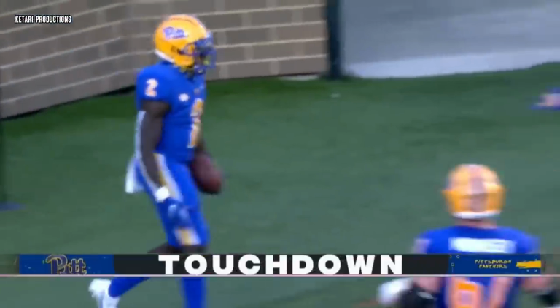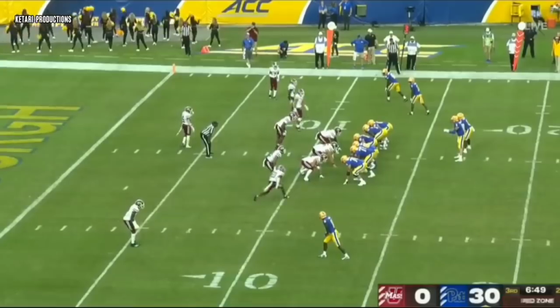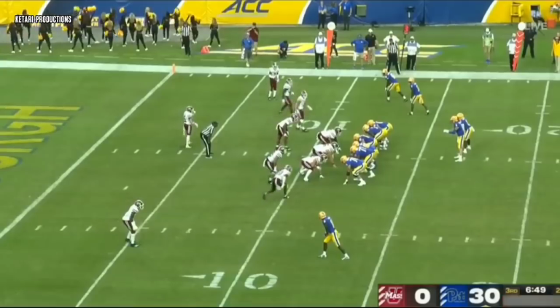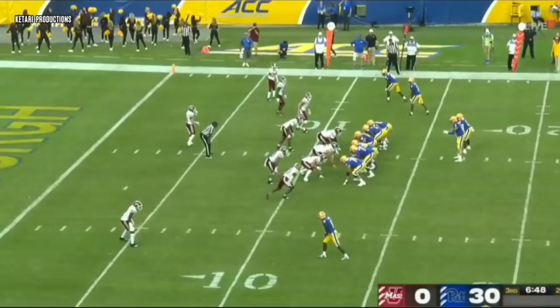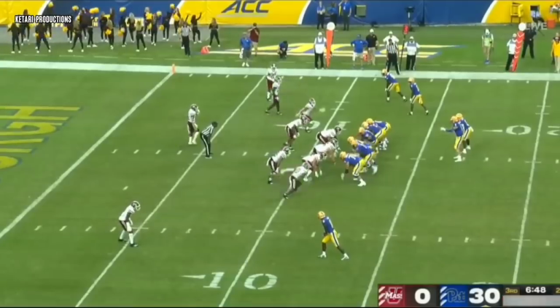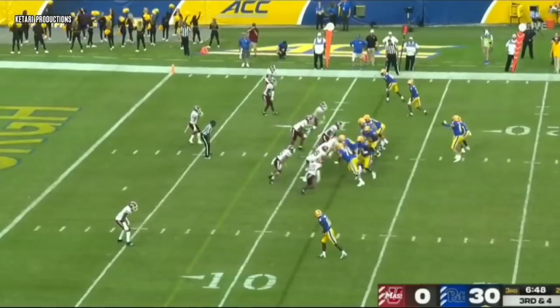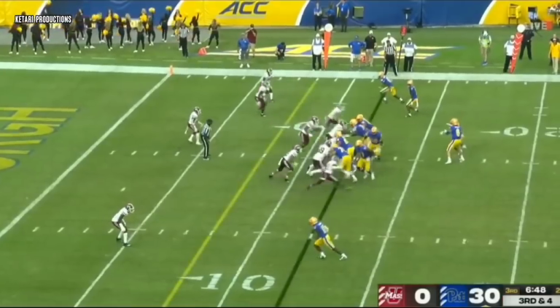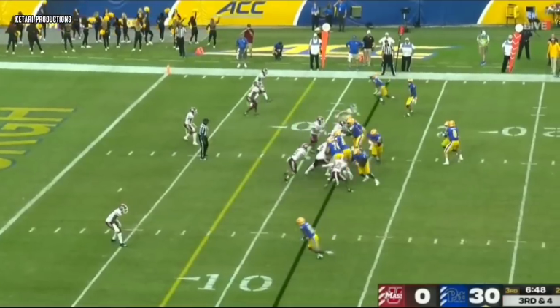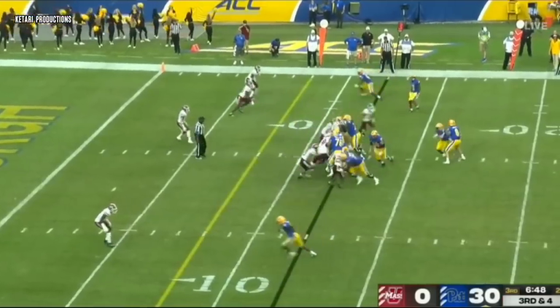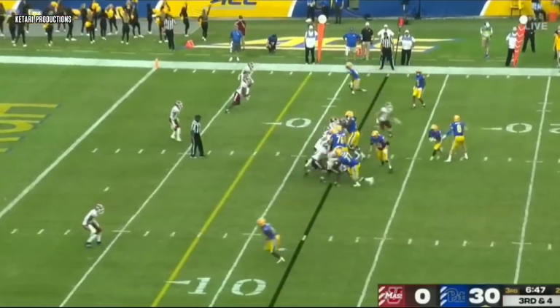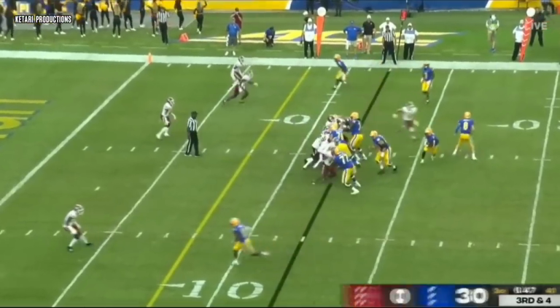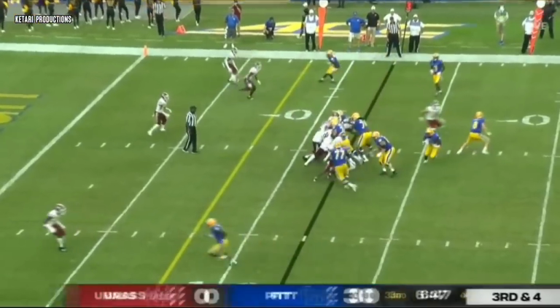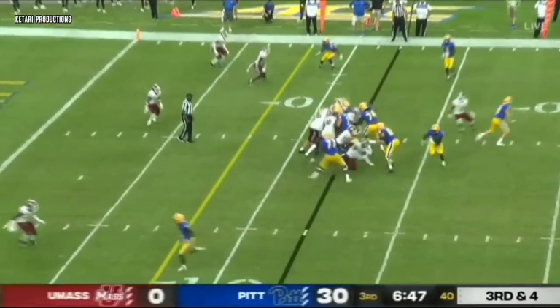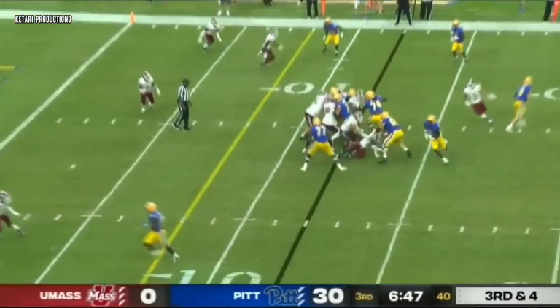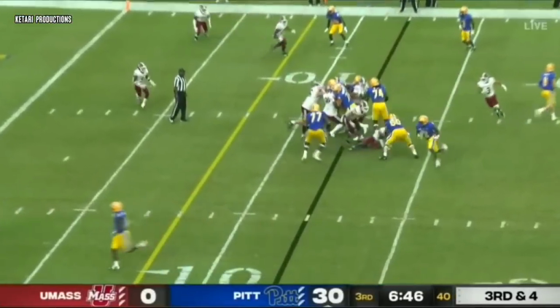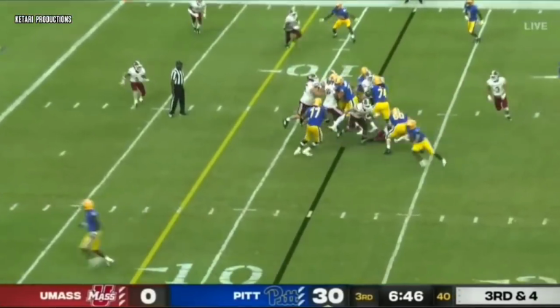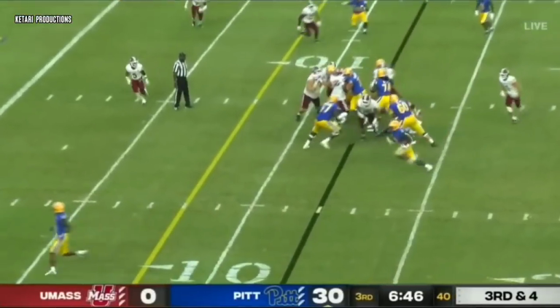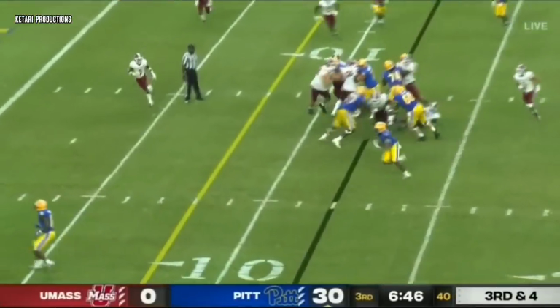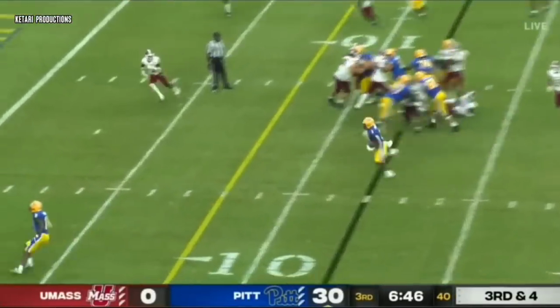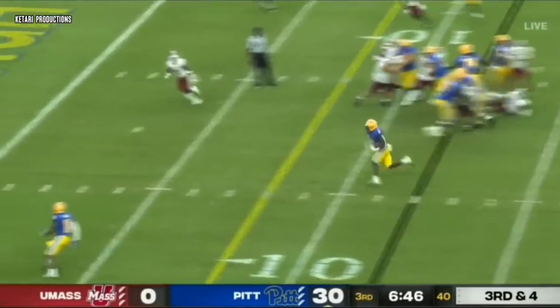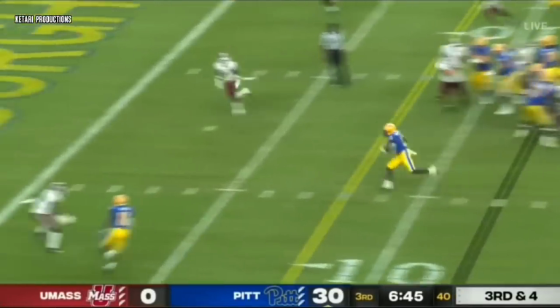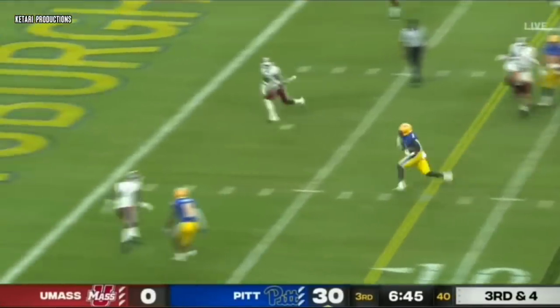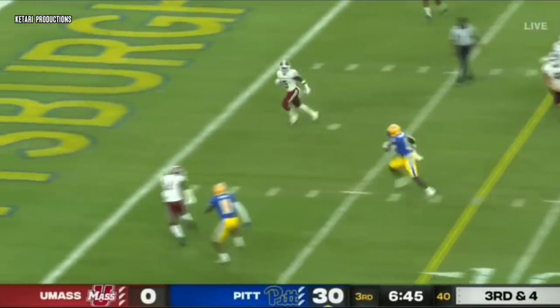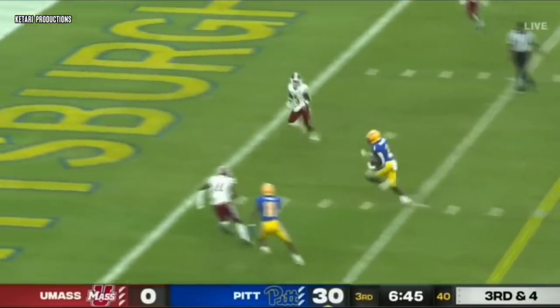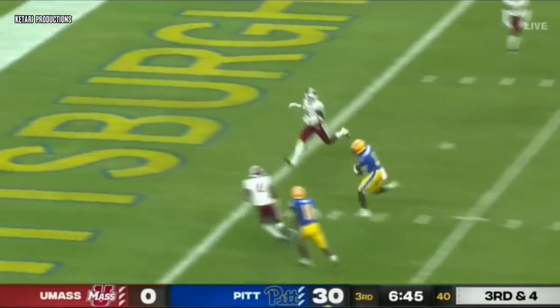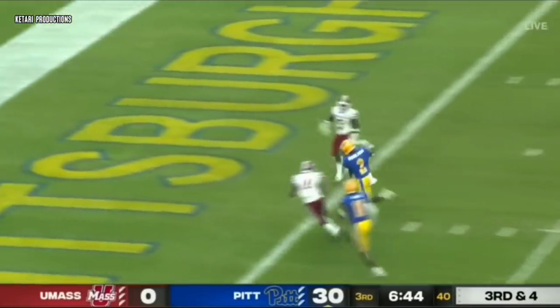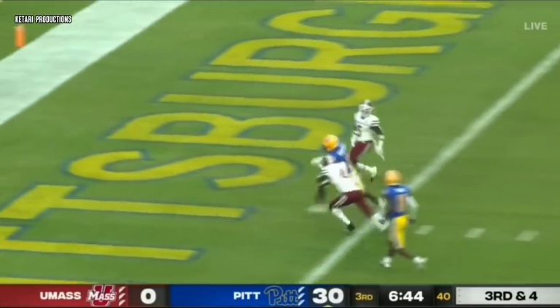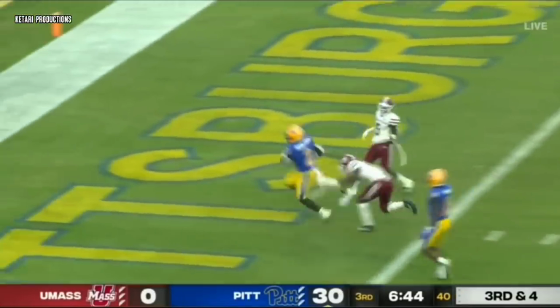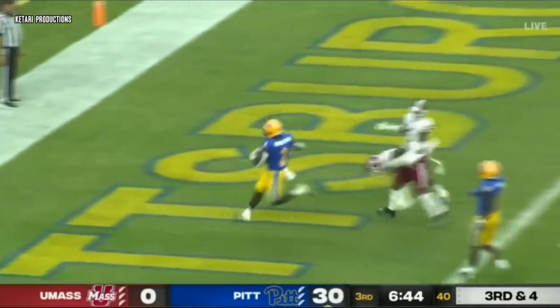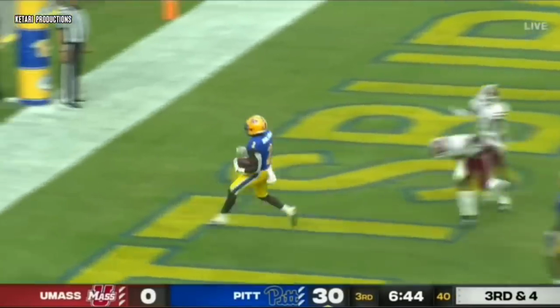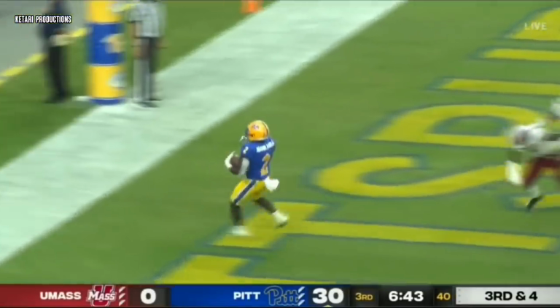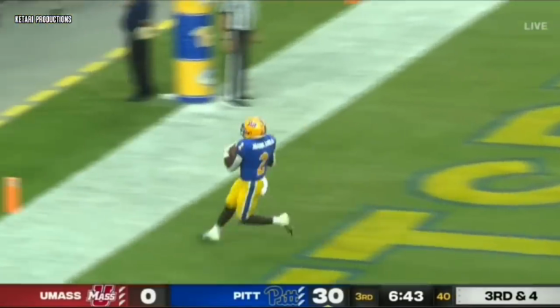4 for 6 on touchdowns — that was an area they really needed to improve this year. Abanakanda, touchdown.